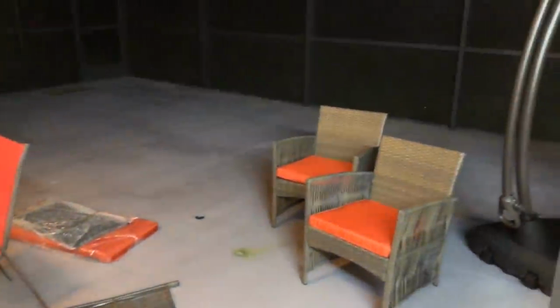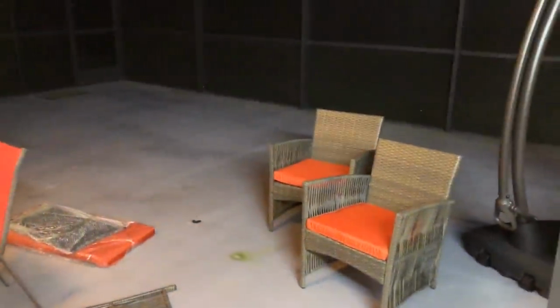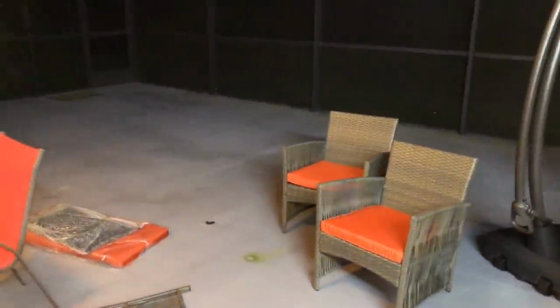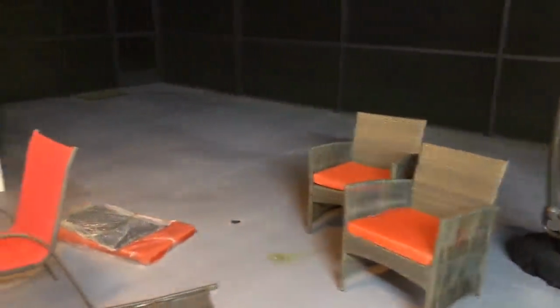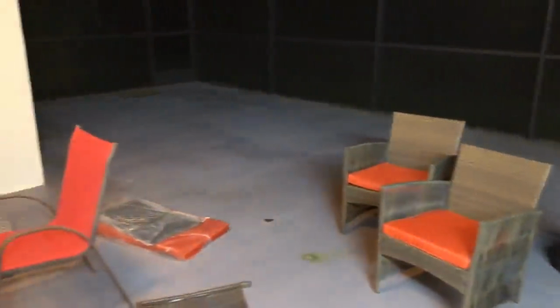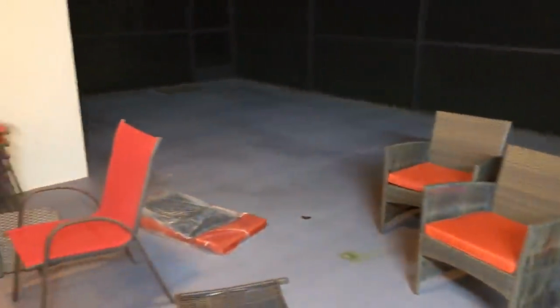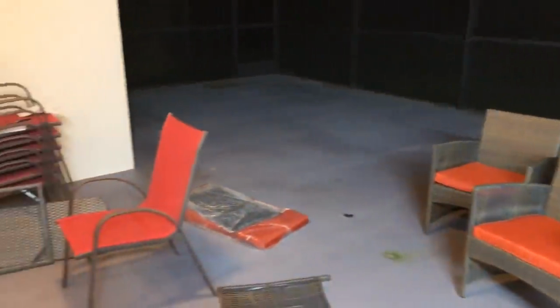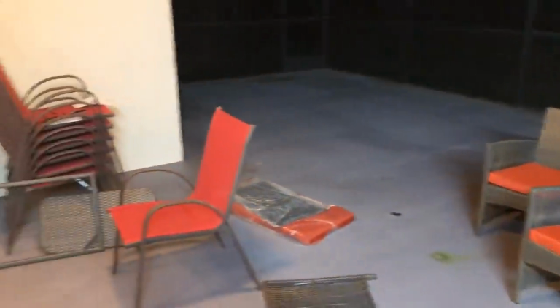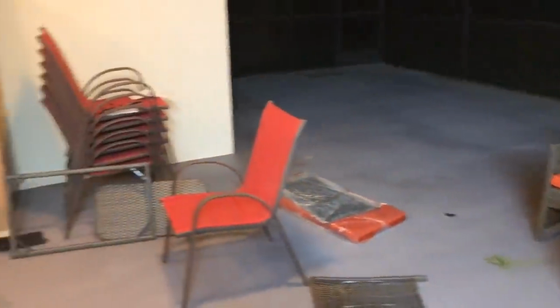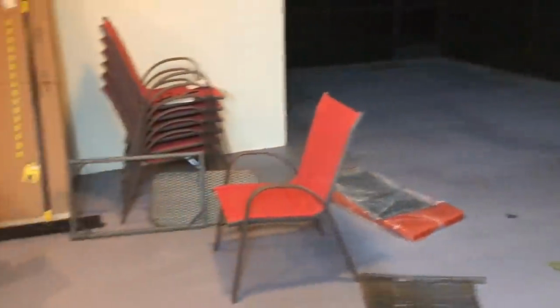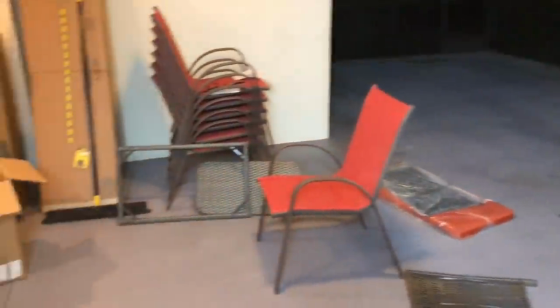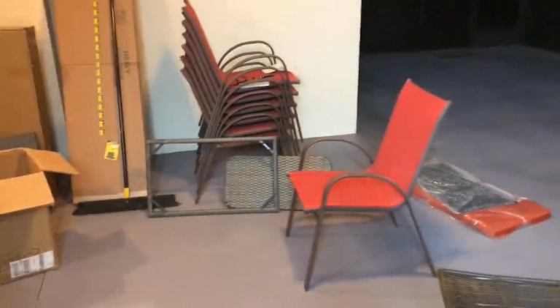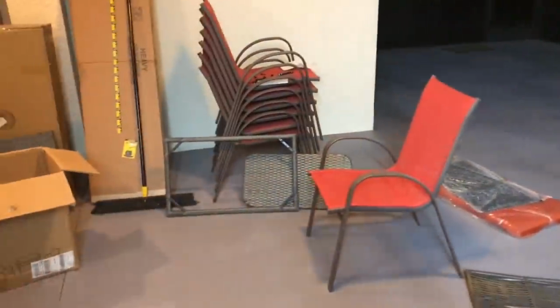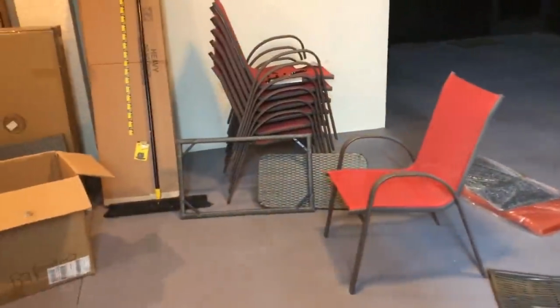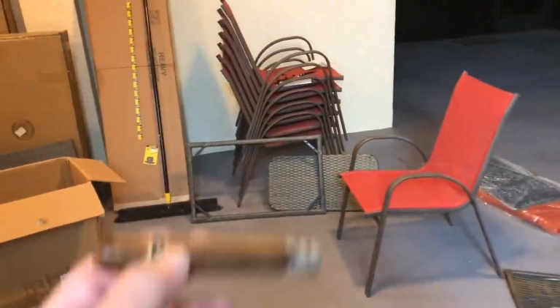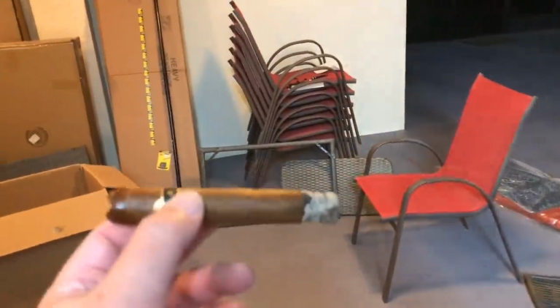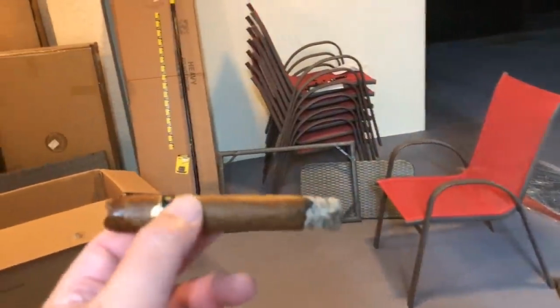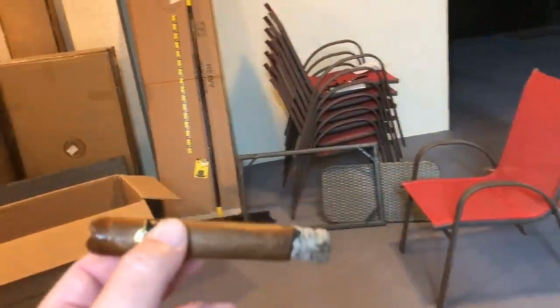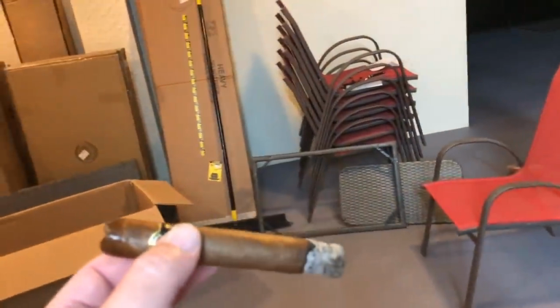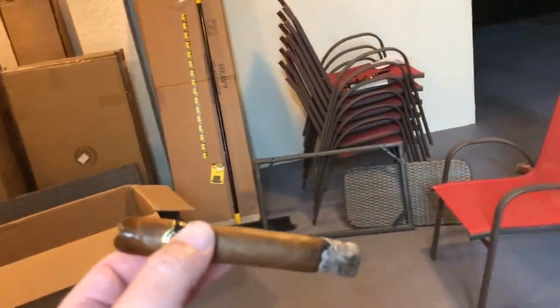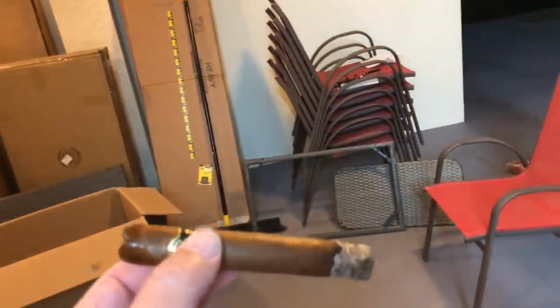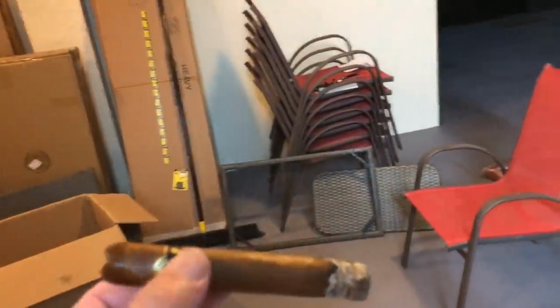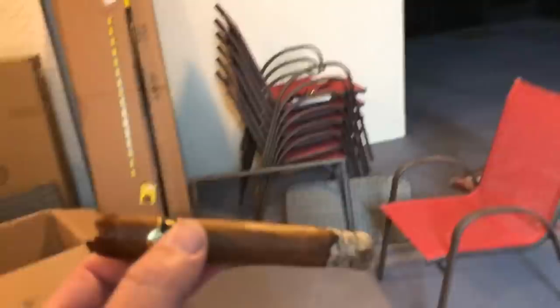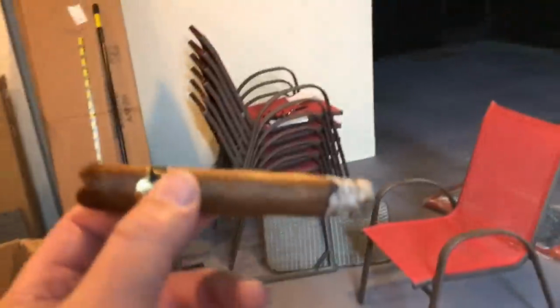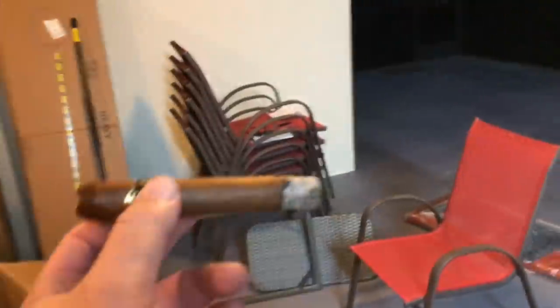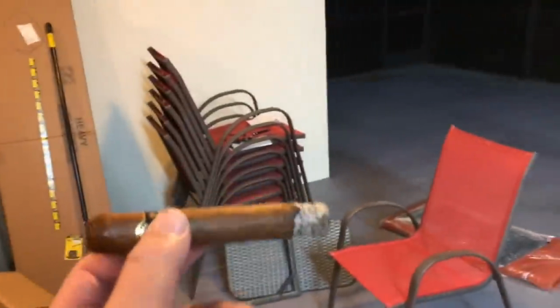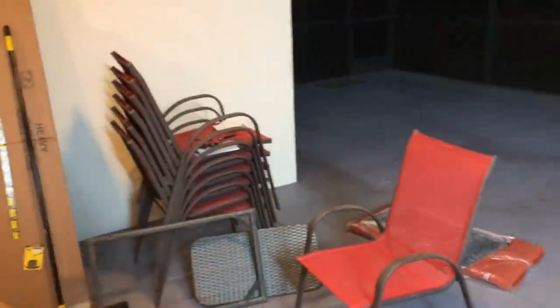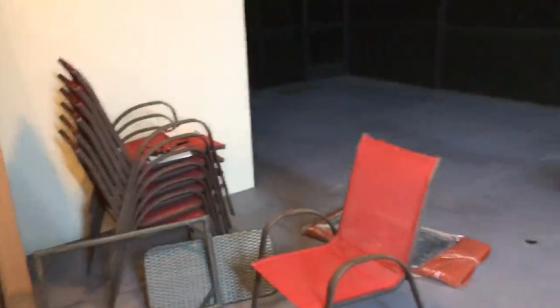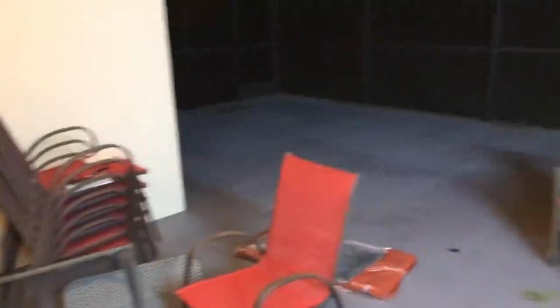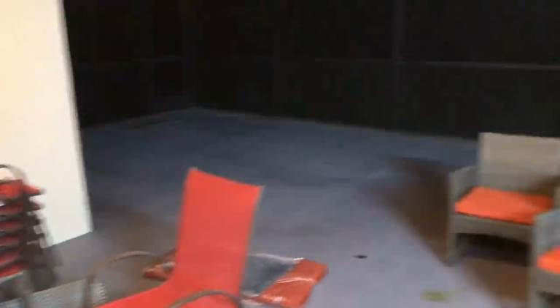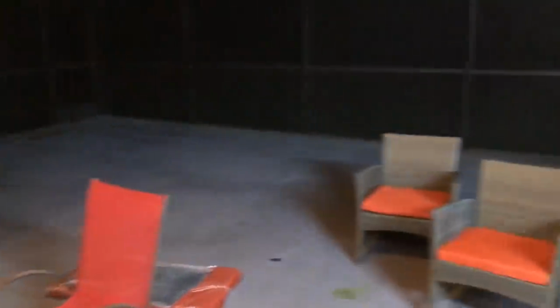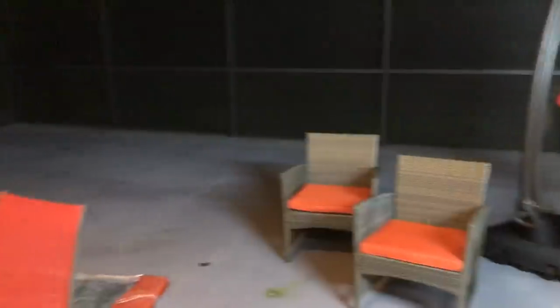So I couldn't sleep. Figured, hey, may as well come out and enjoy a cigar and assemble some more furniture.